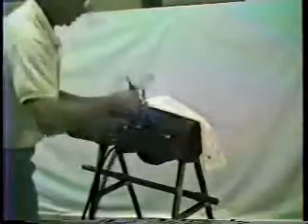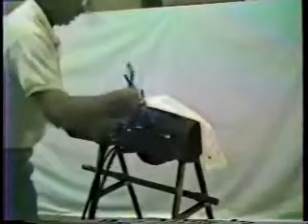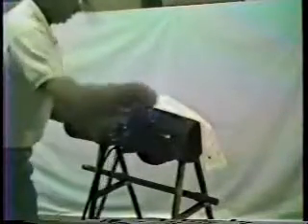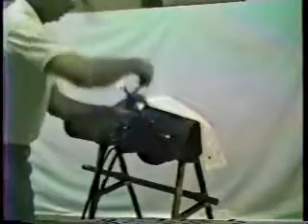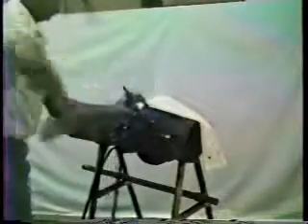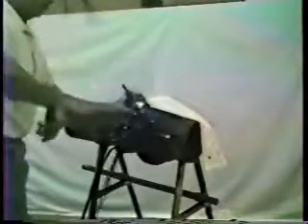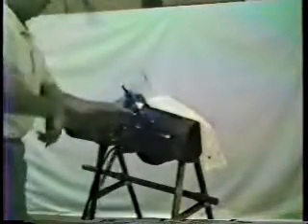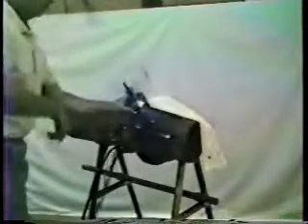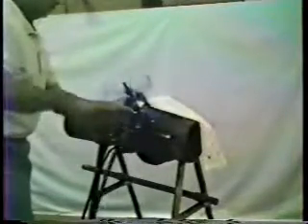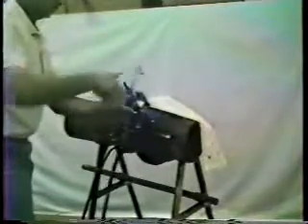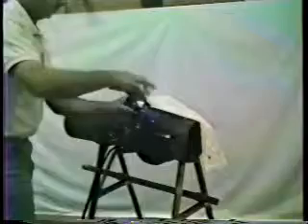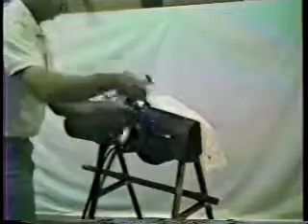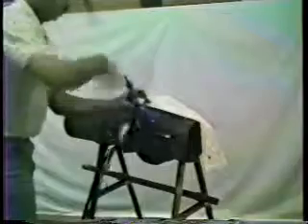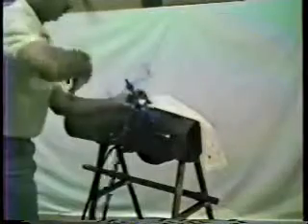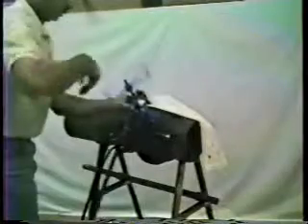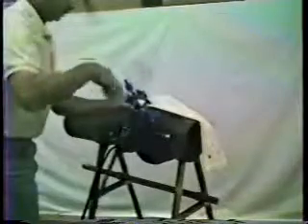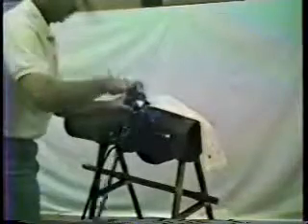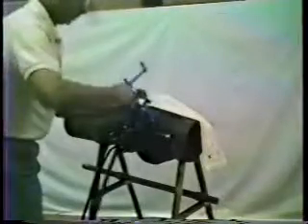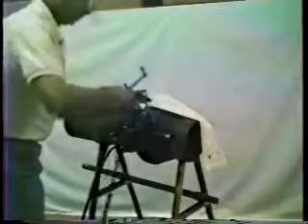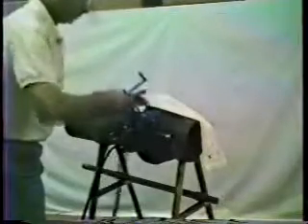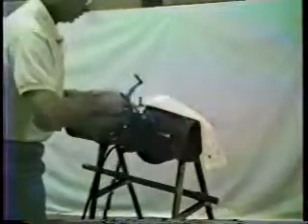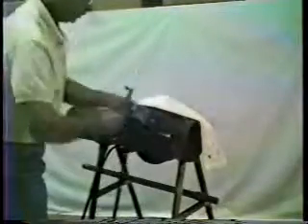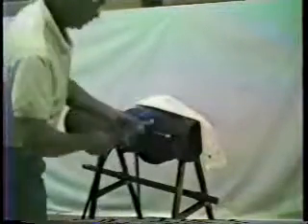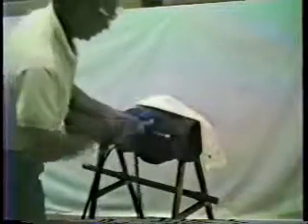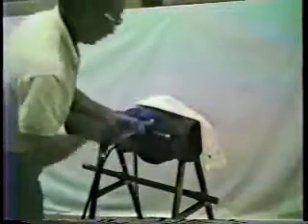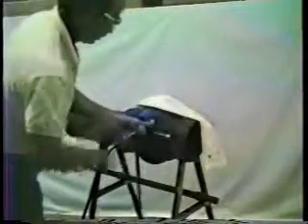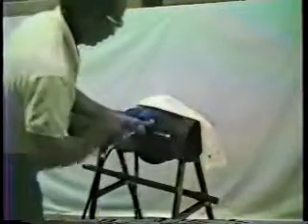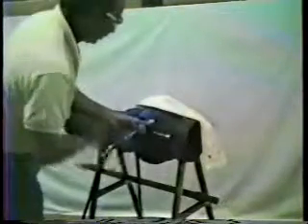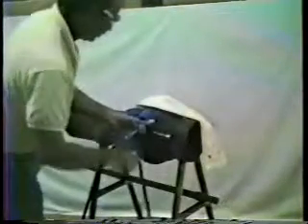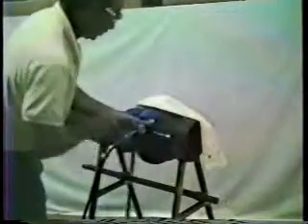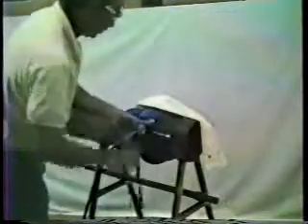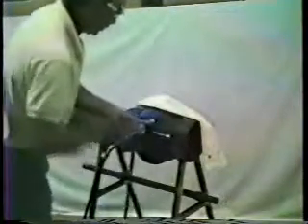If the bandit tool cannot fully tighten the band the first time, spin the handle out and repeat the procedure until the band is tight. Repeat with all four bands.